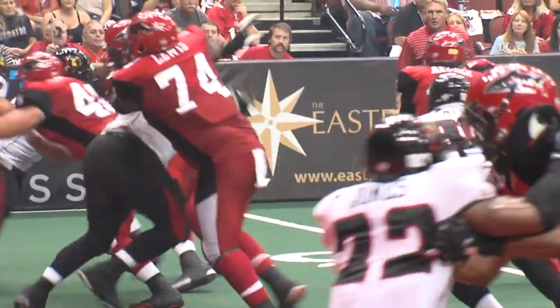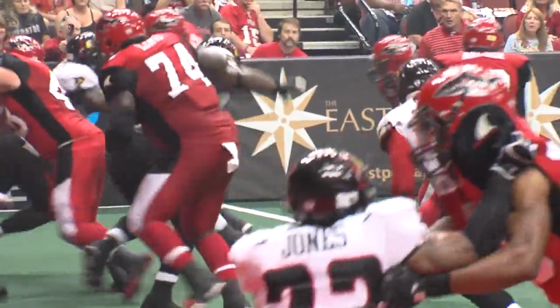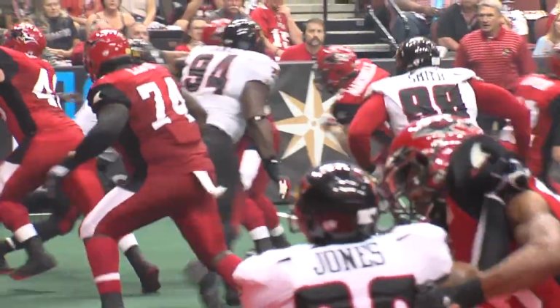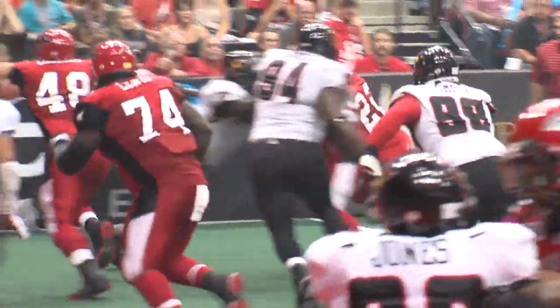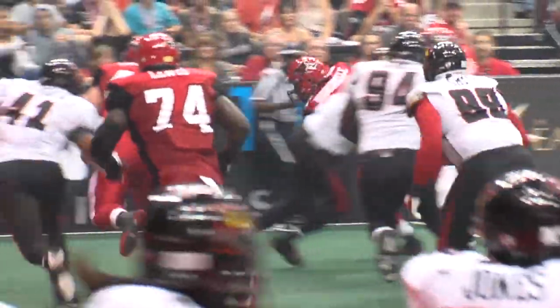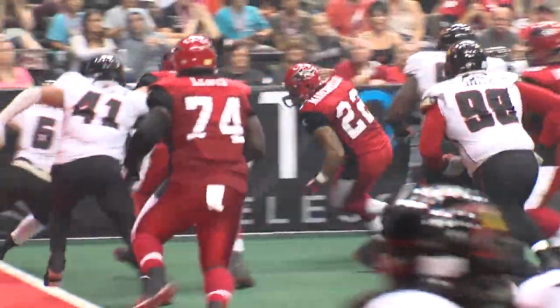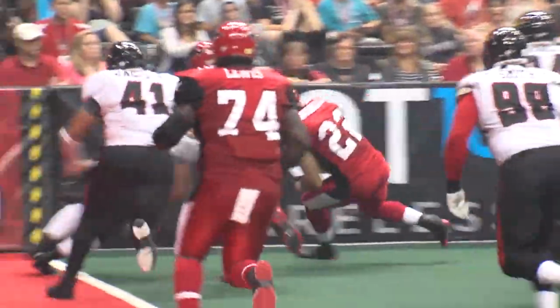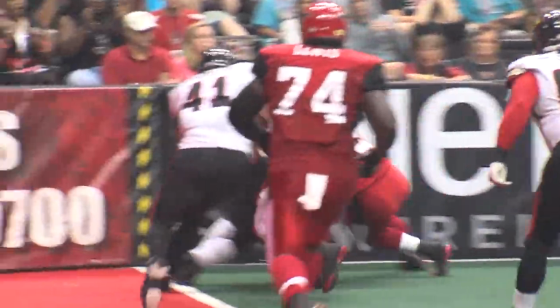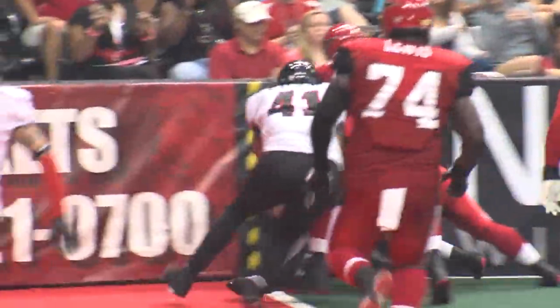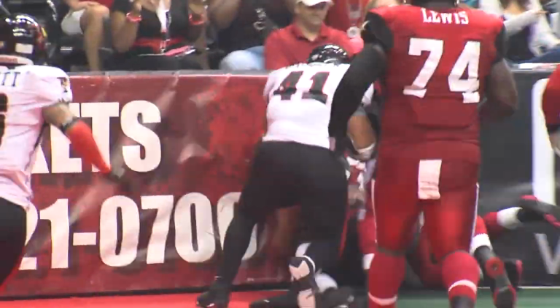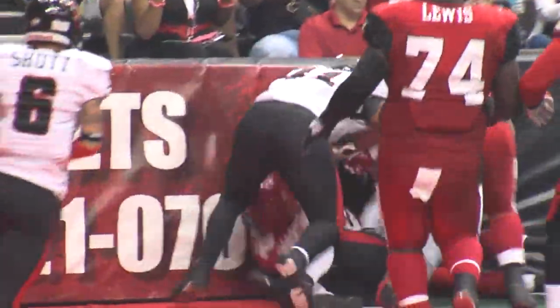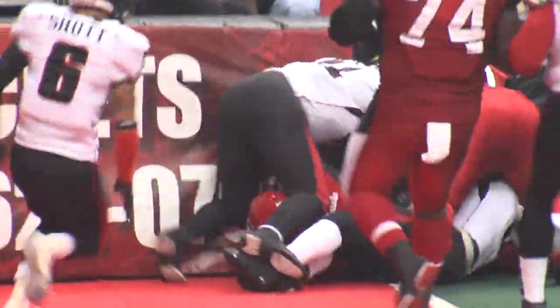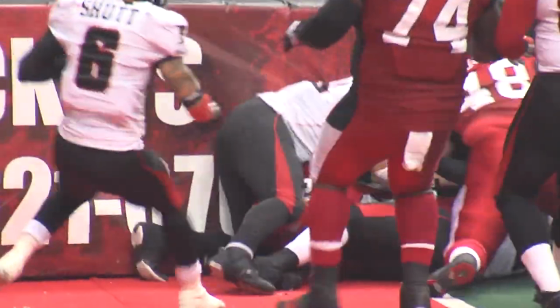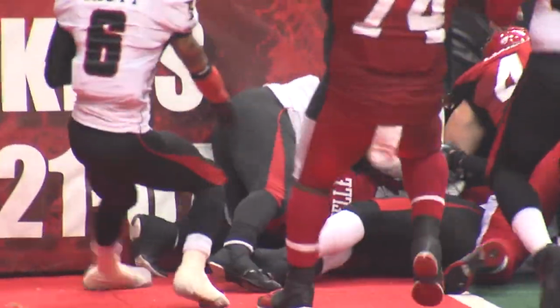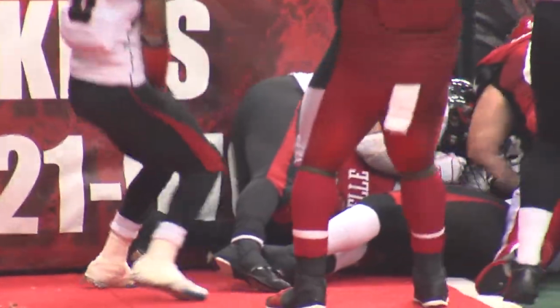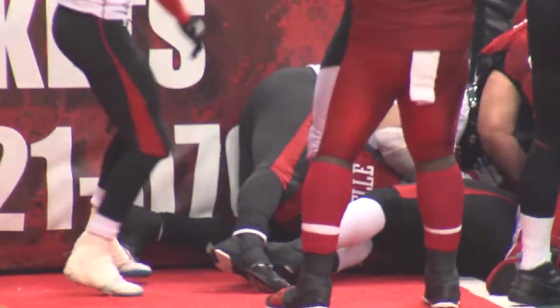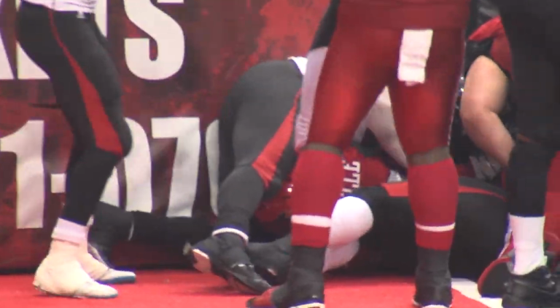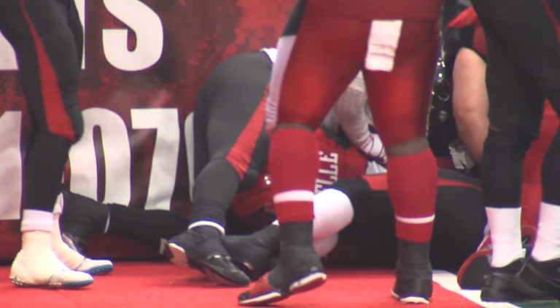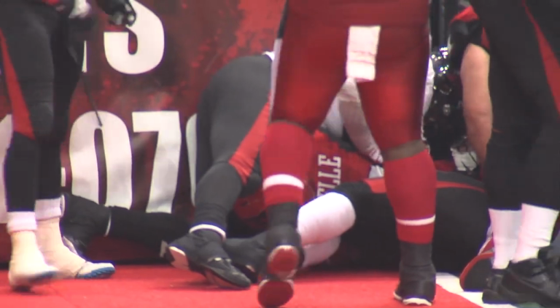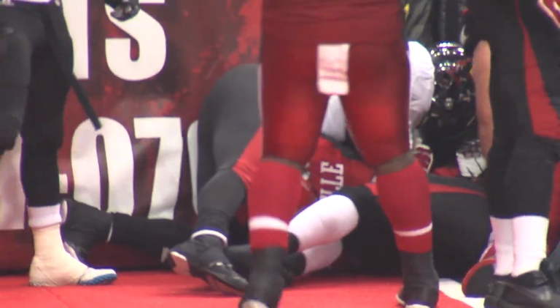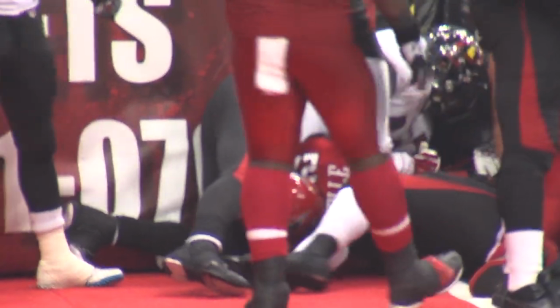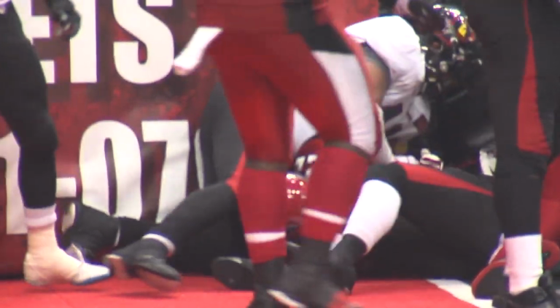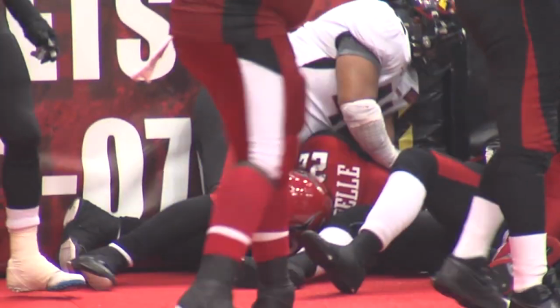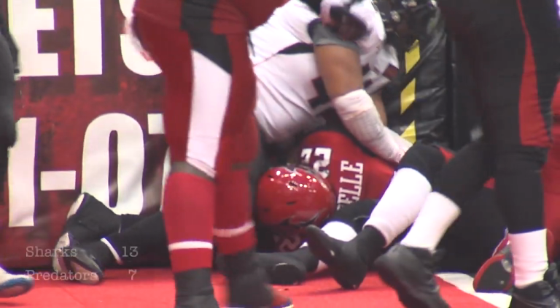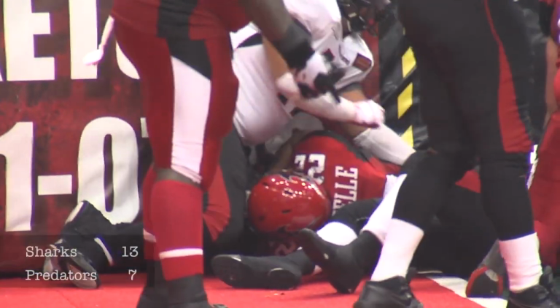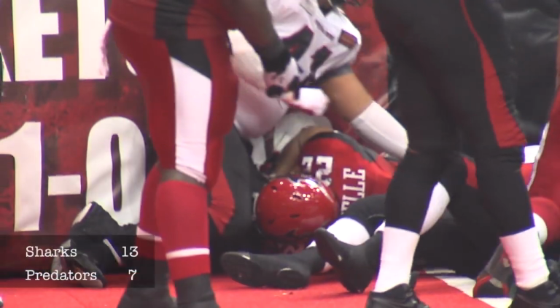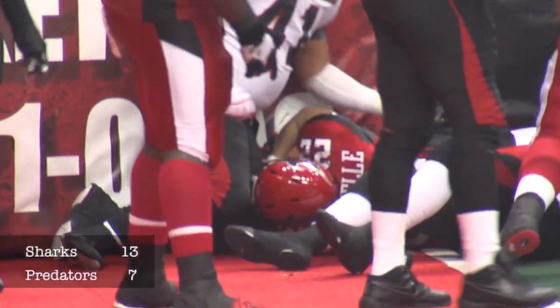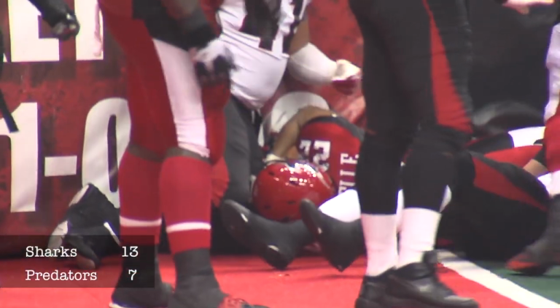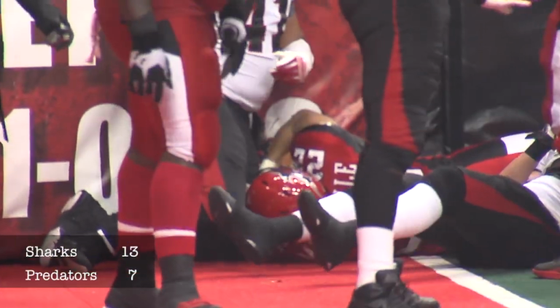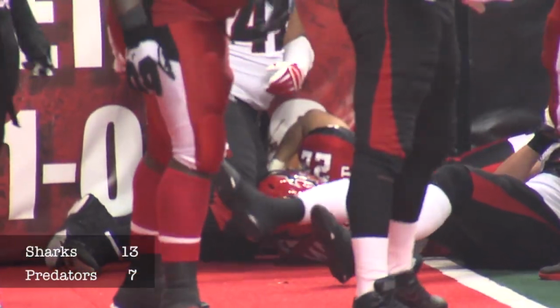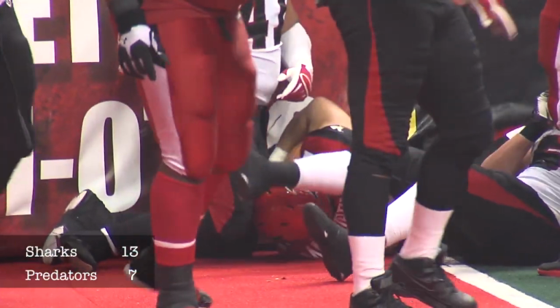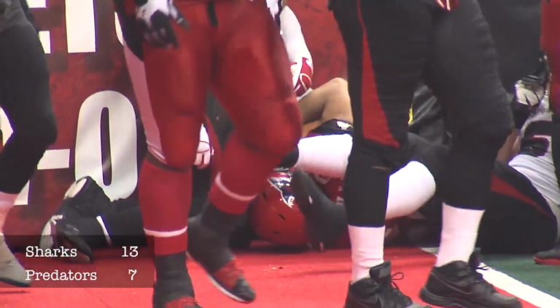Jacksonville tosses it to Markerell. Banging, banging. Does he get in? It is touchdown, Jacksonville.